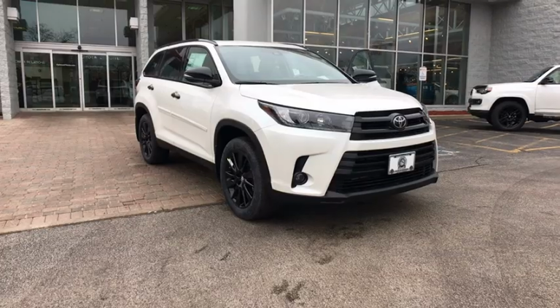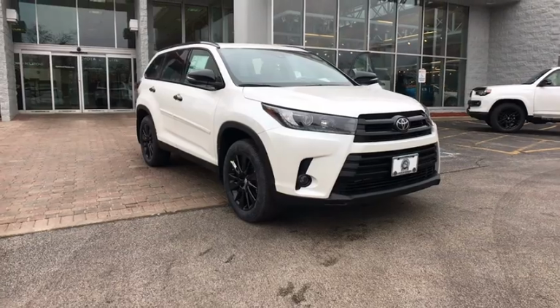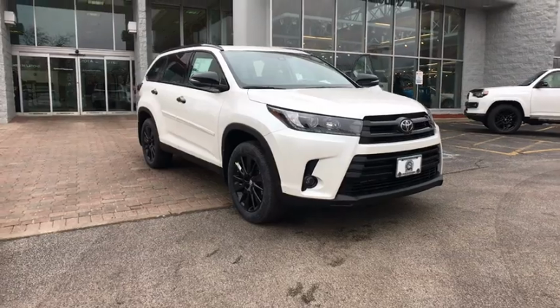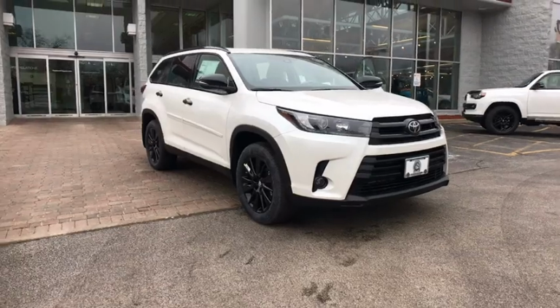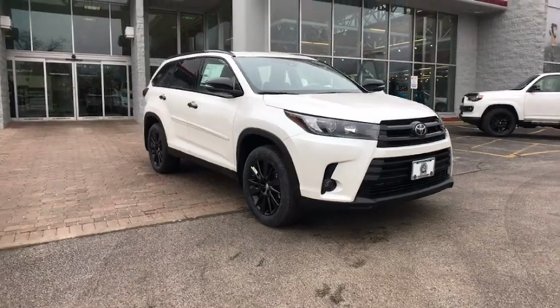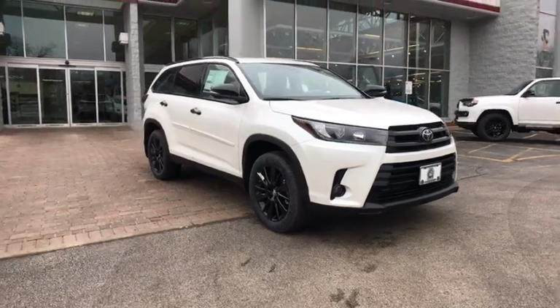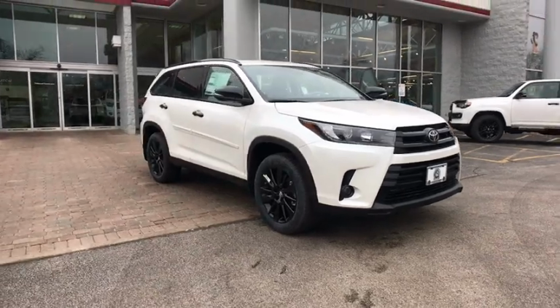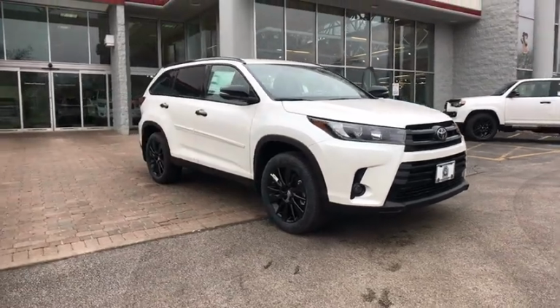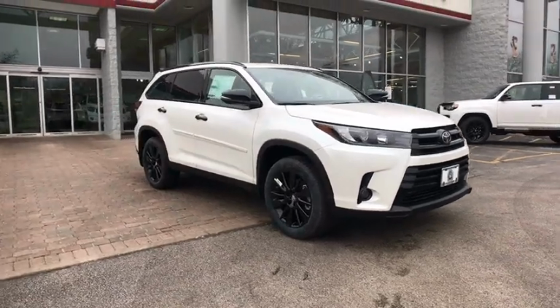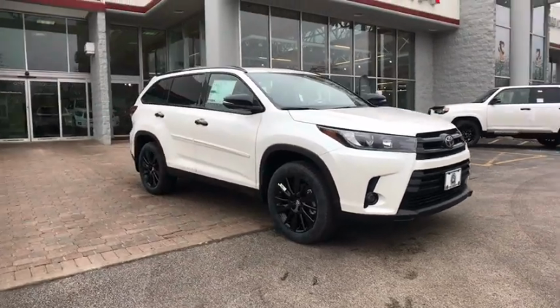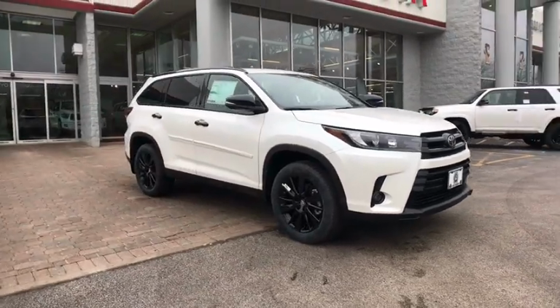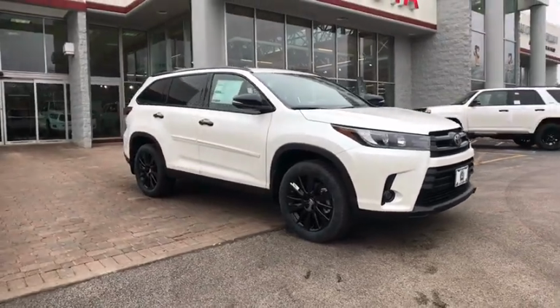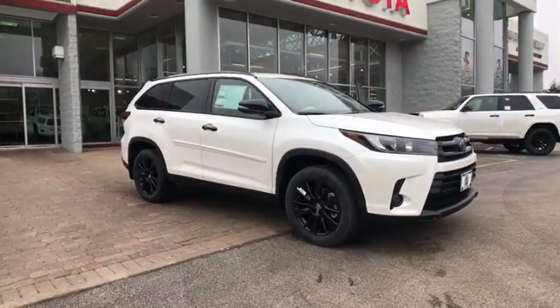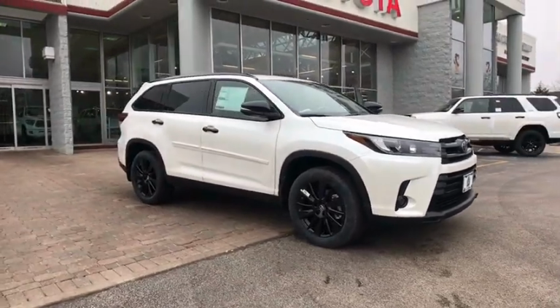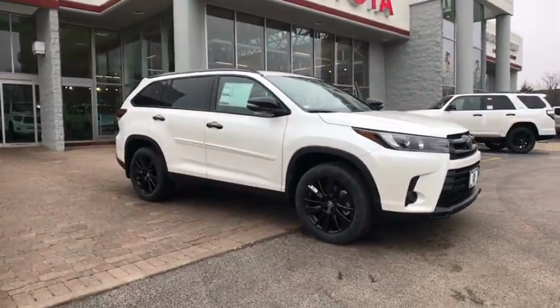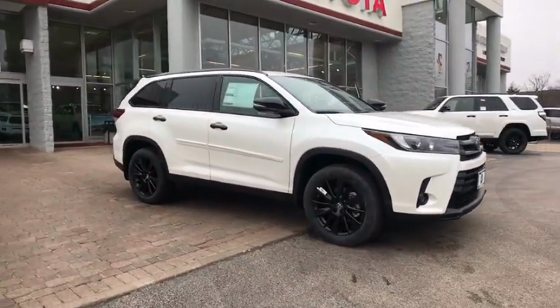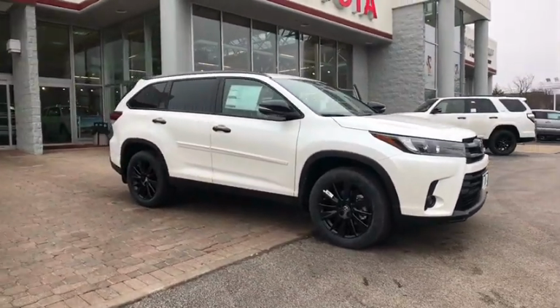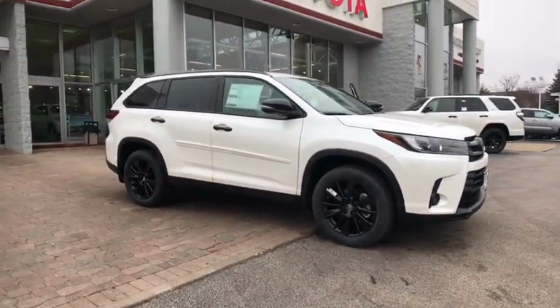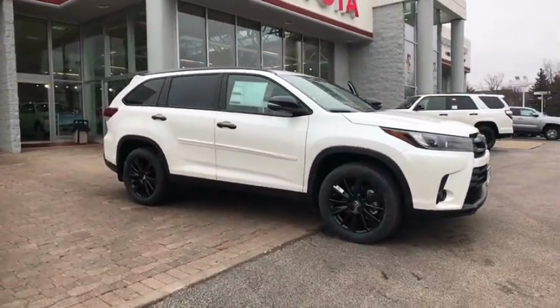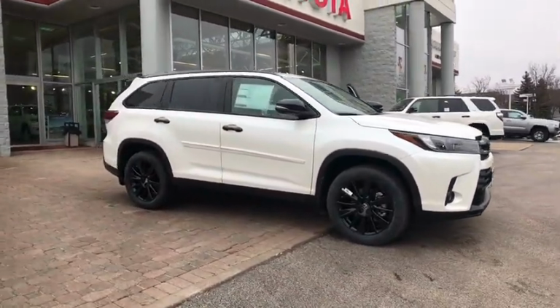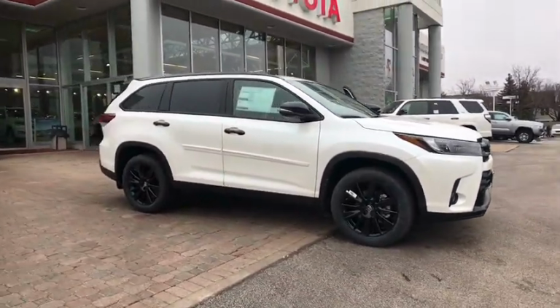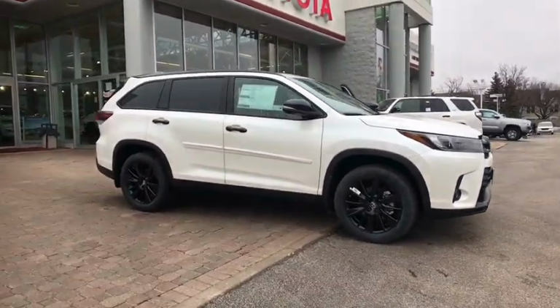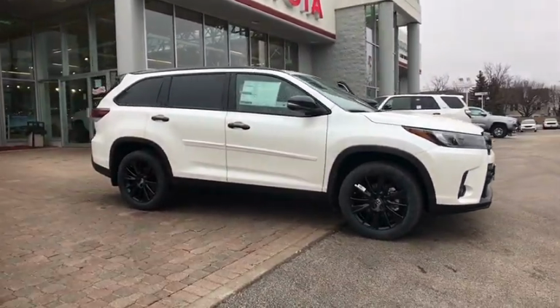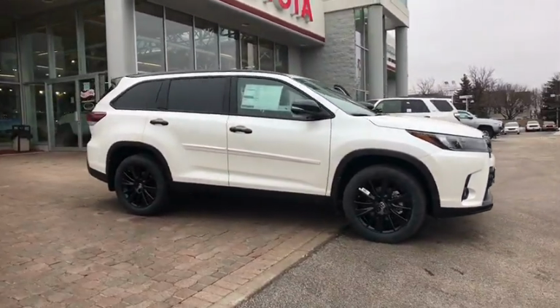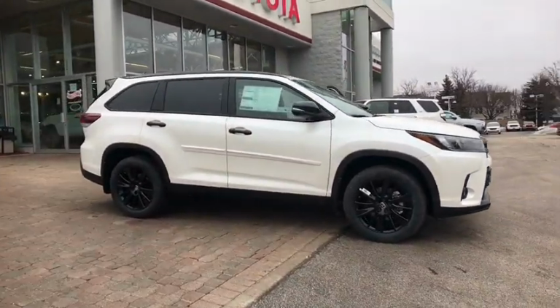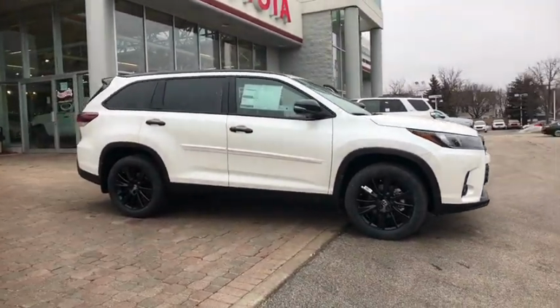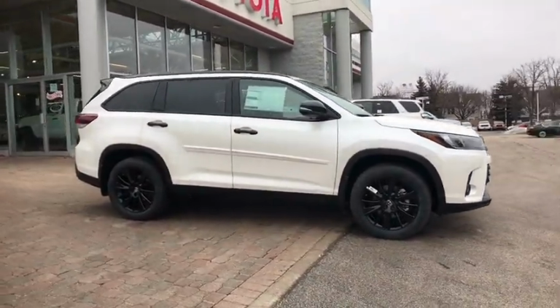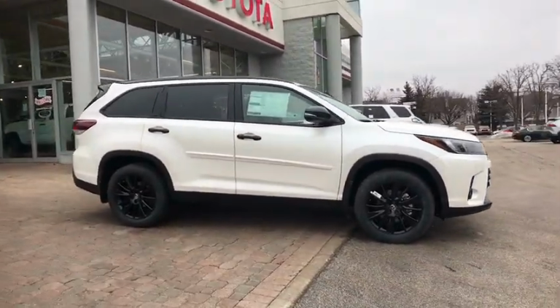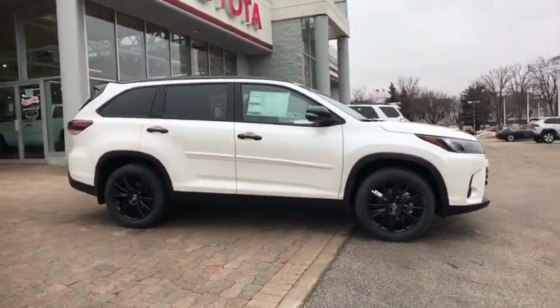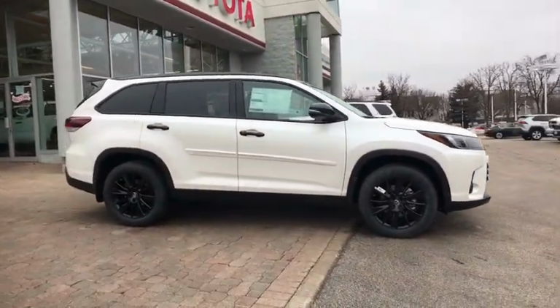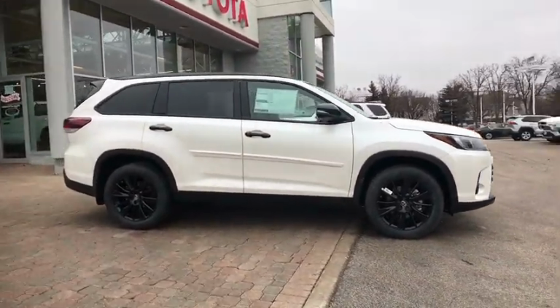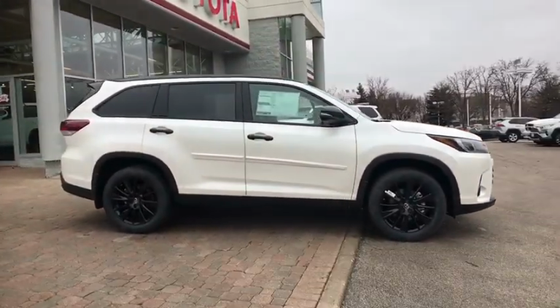2019 Toyota Highlander. The Highlander is the SUV that's thought of everything.